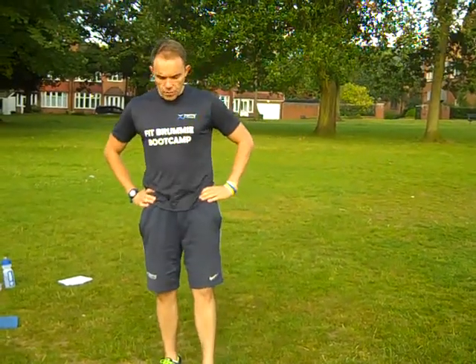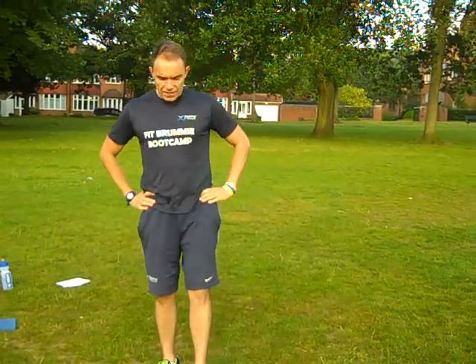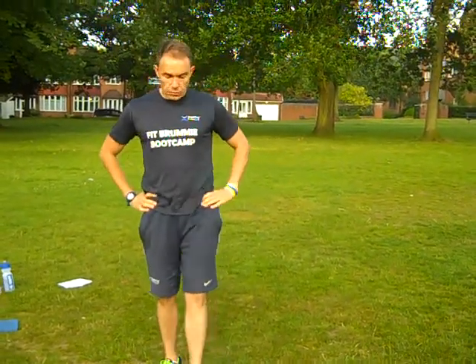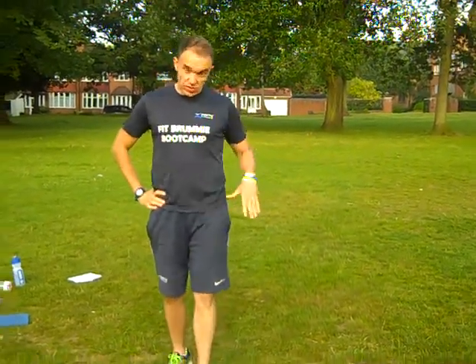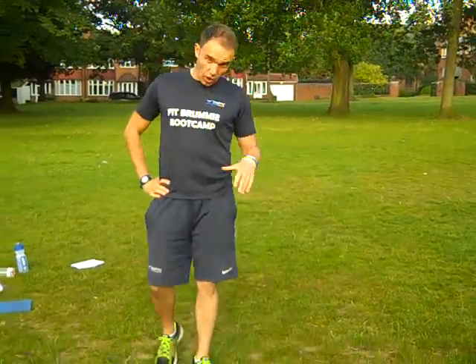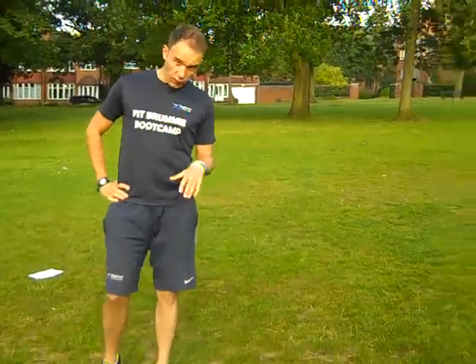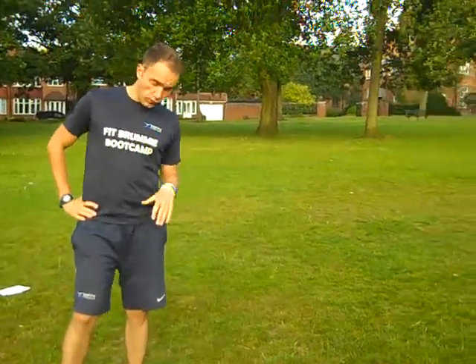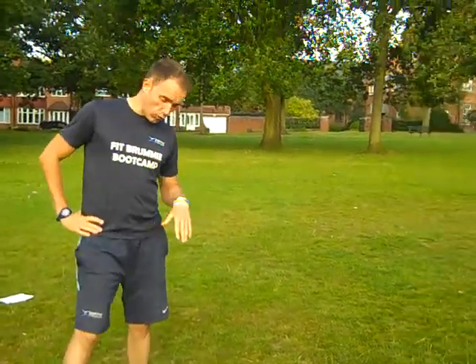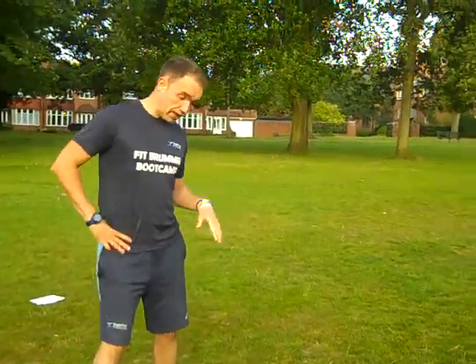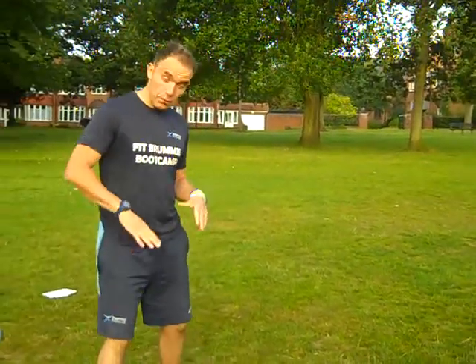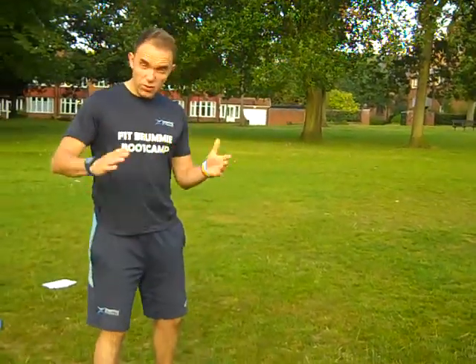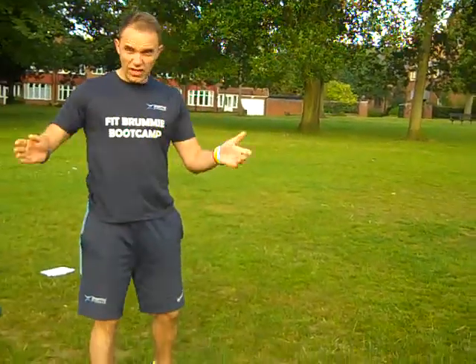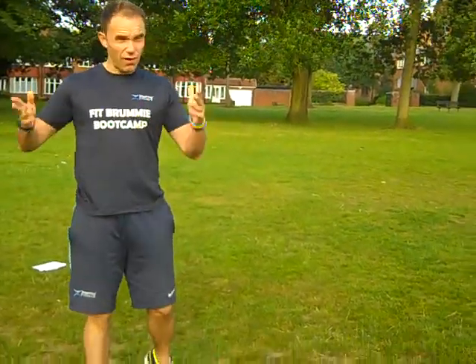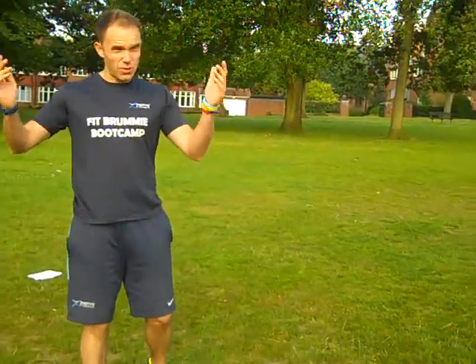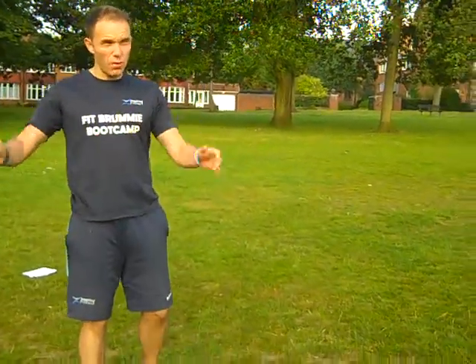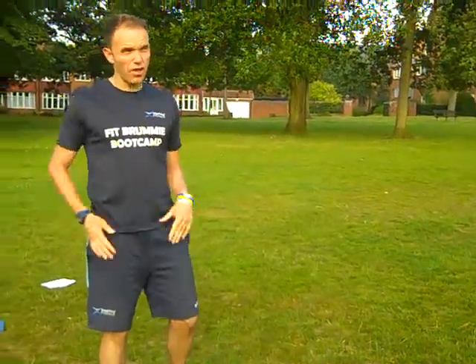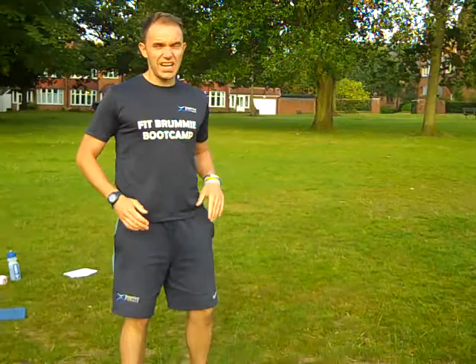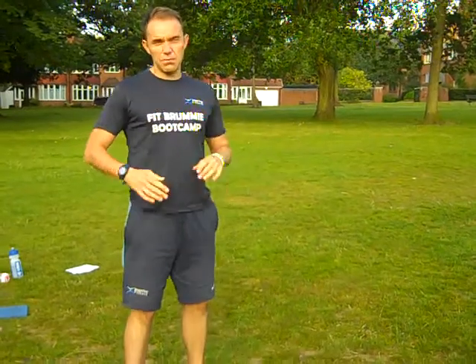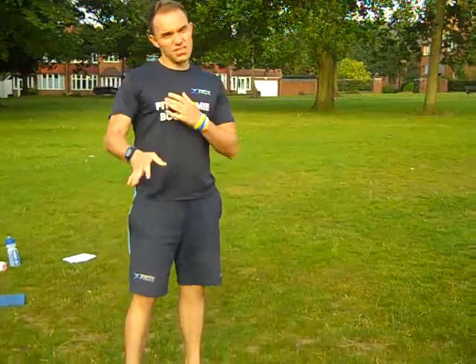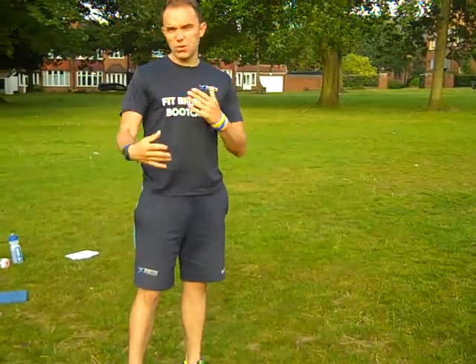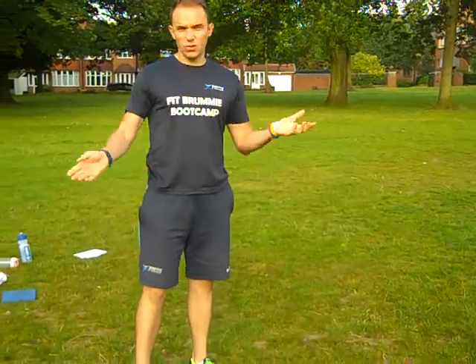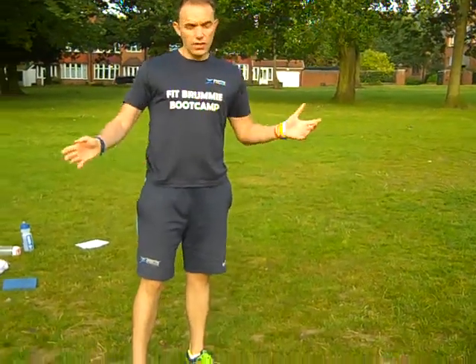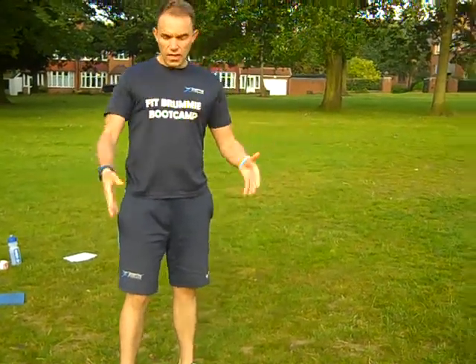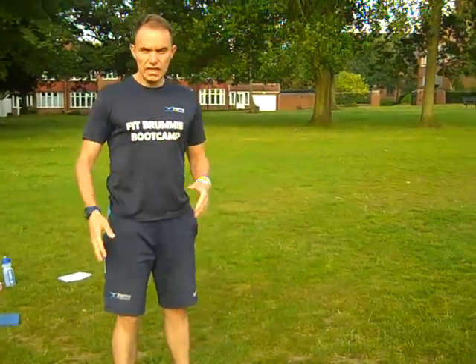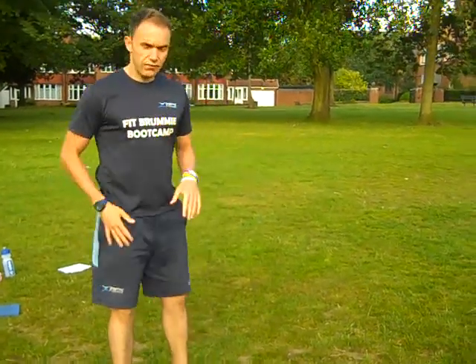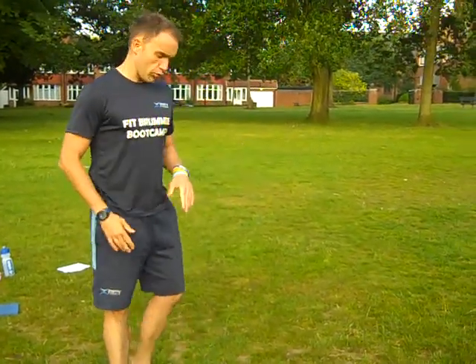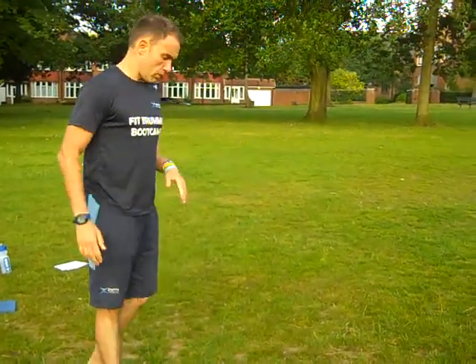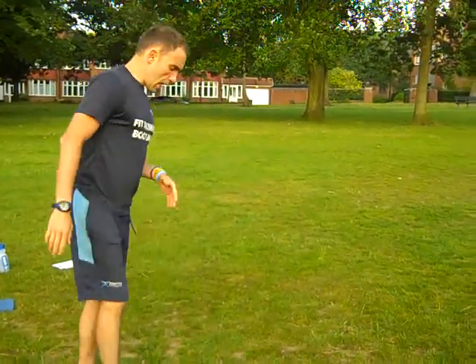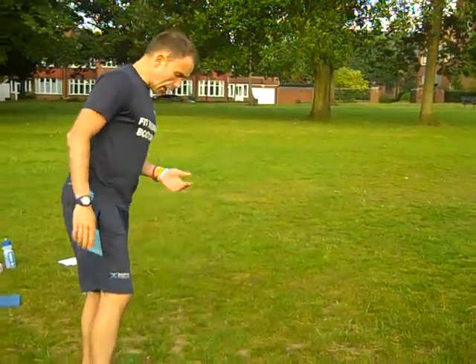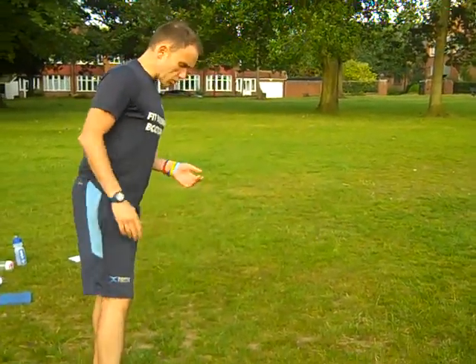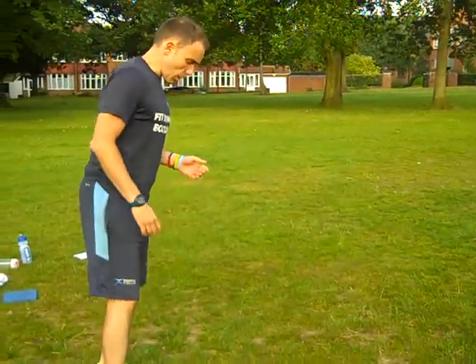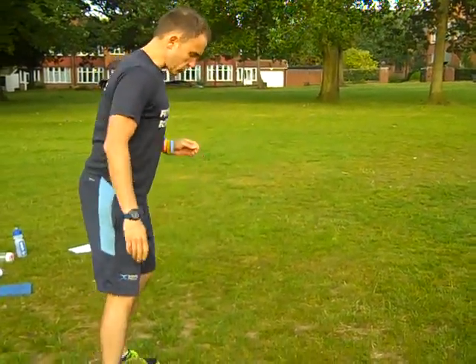So basically, we're going to start off on the floor again. It can be done anywhere — I'm in the park today, but this can be done in your living room as well.